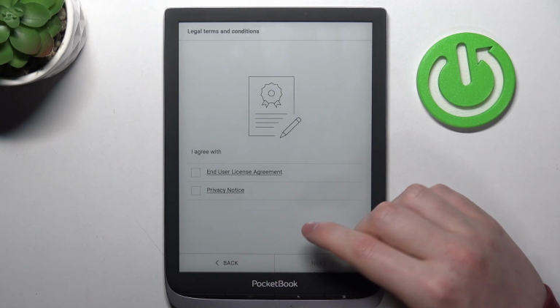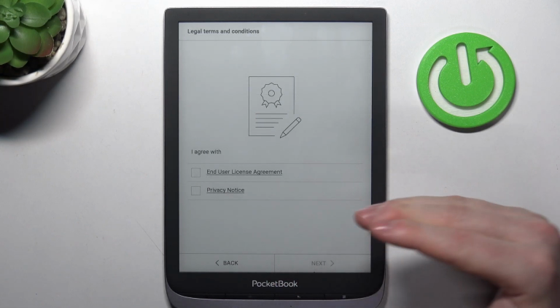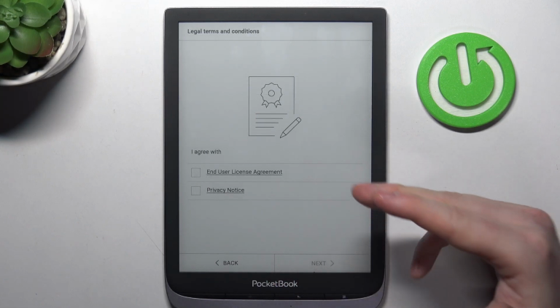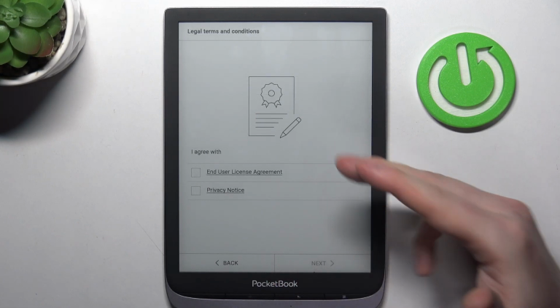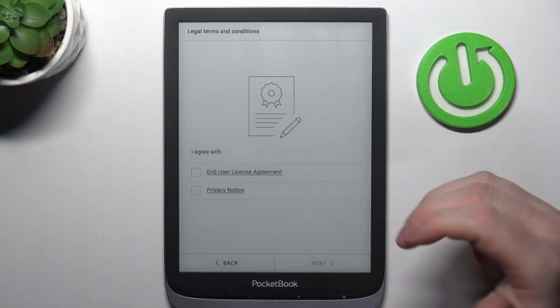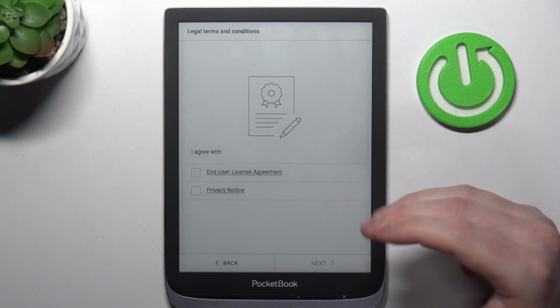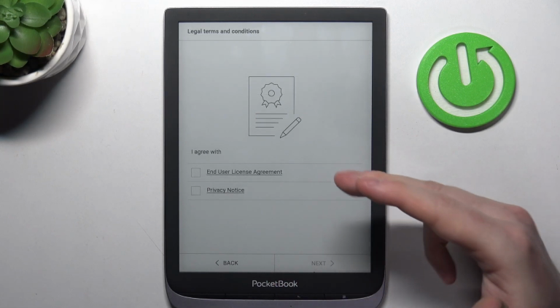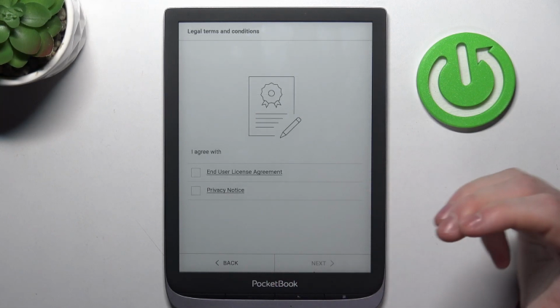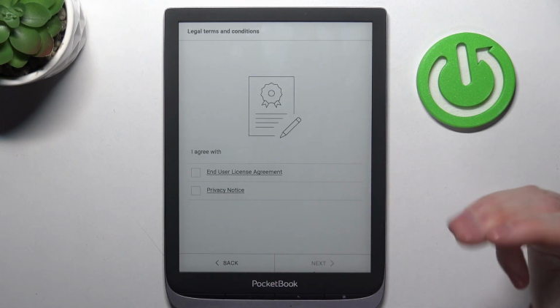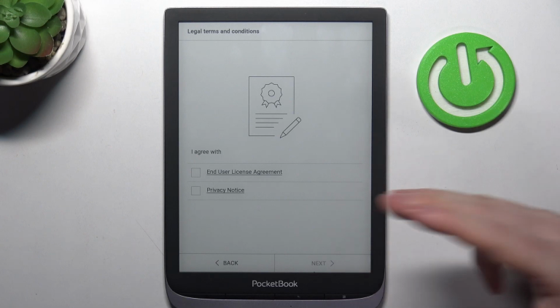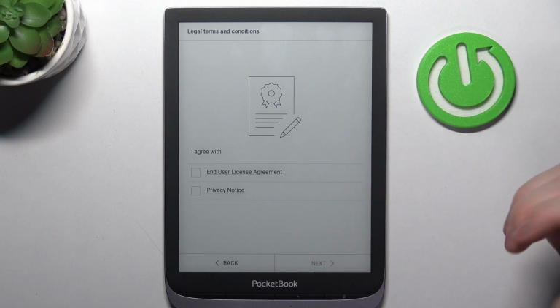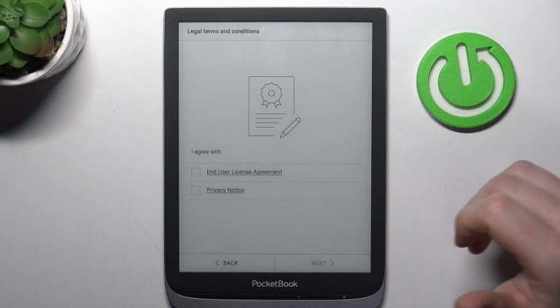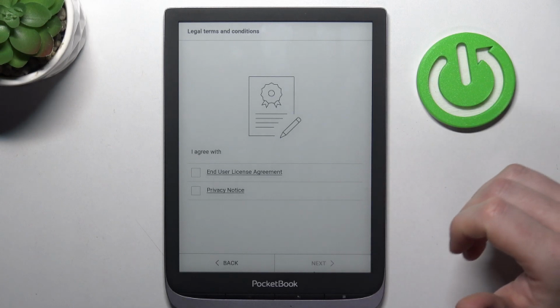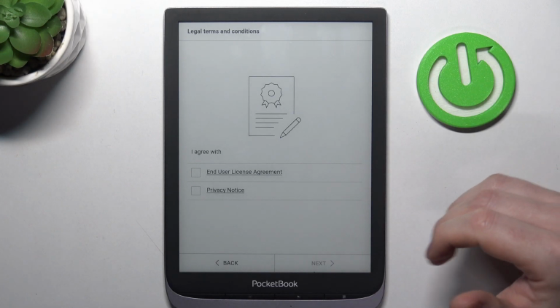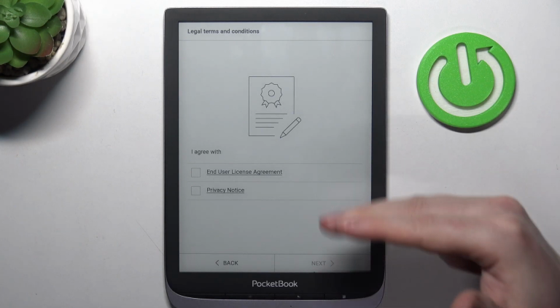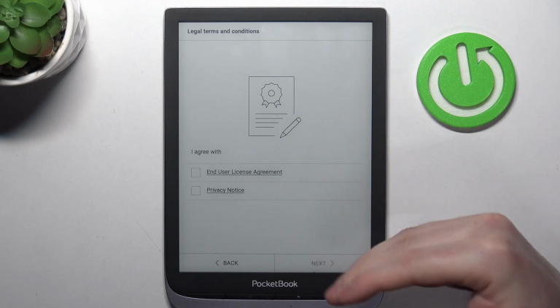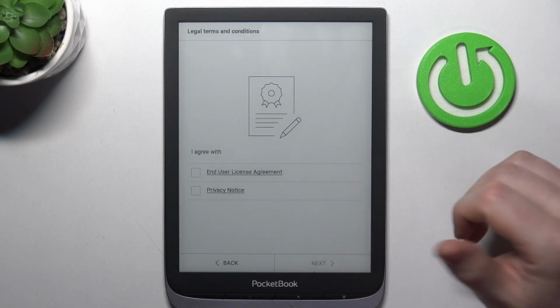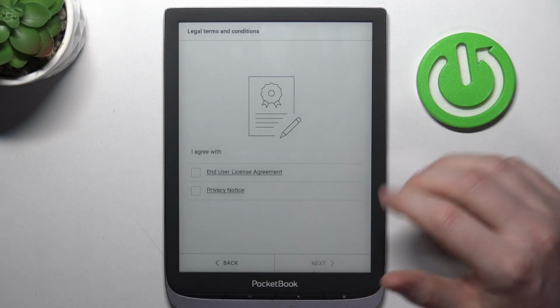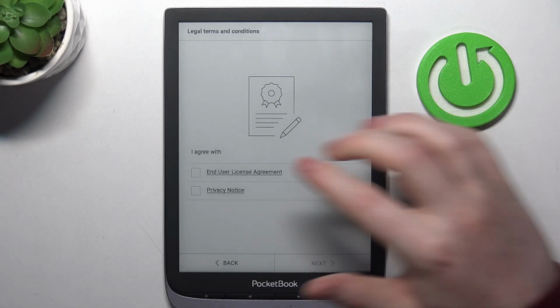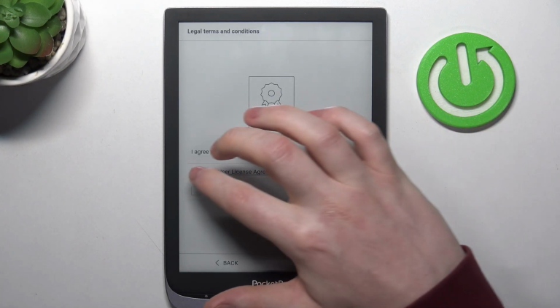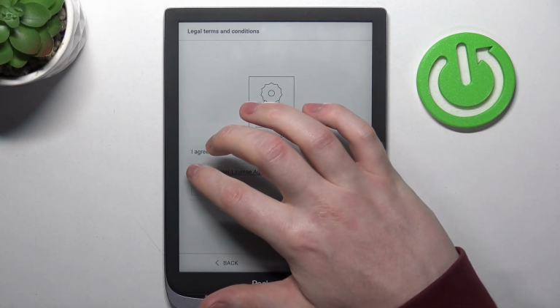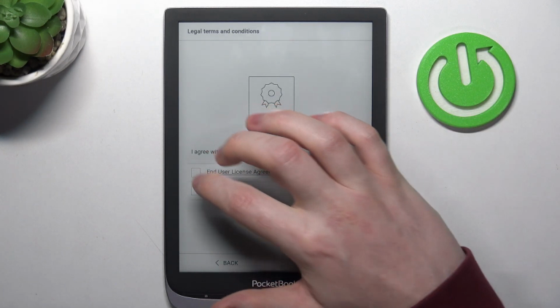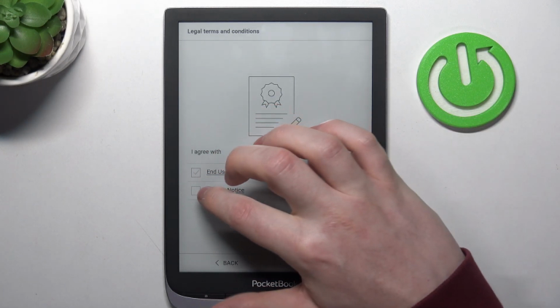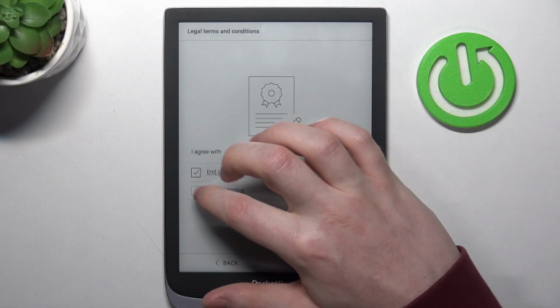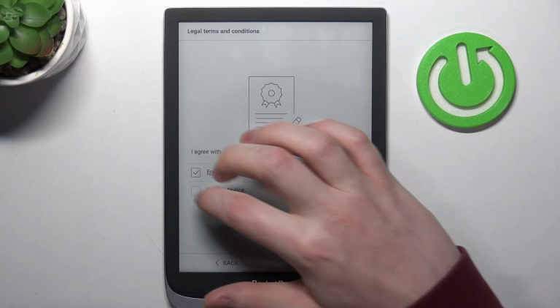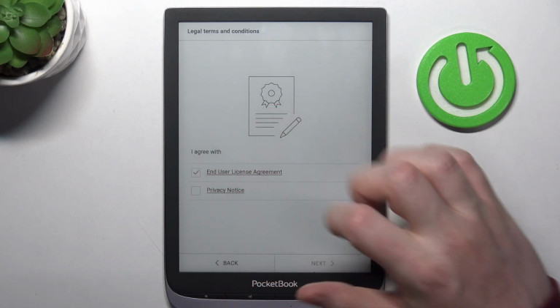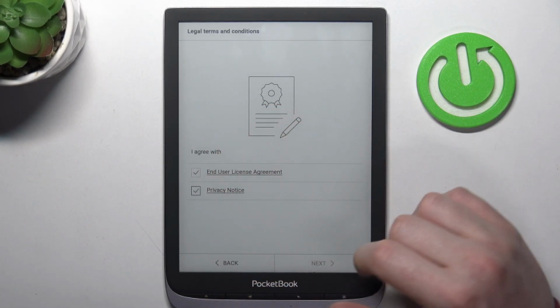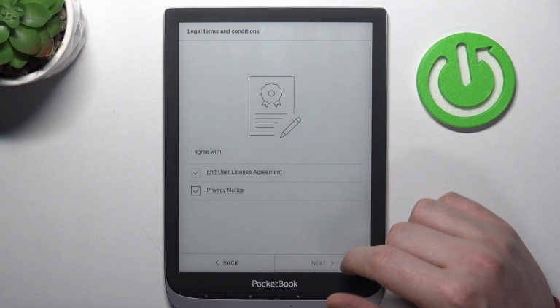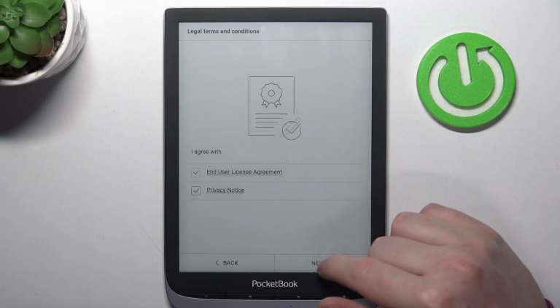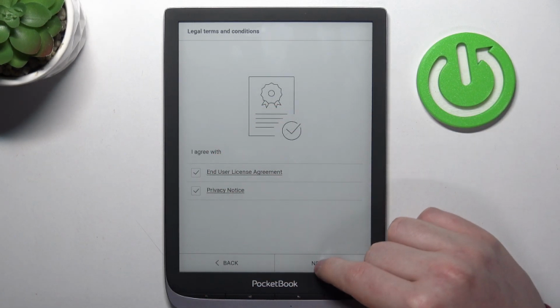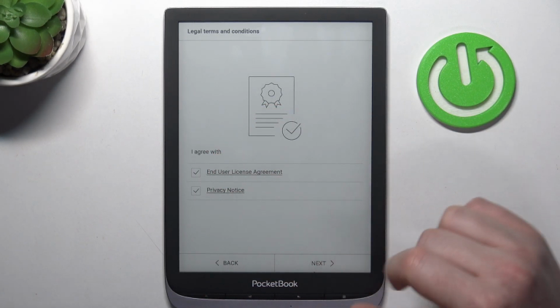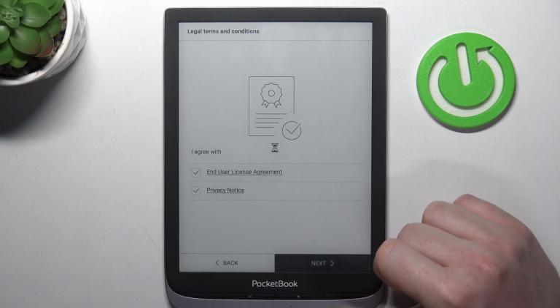Here are the legal terms and conditions that you can read through. You will also need to agree with them to proceed.